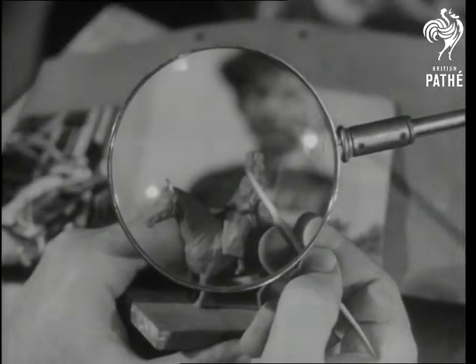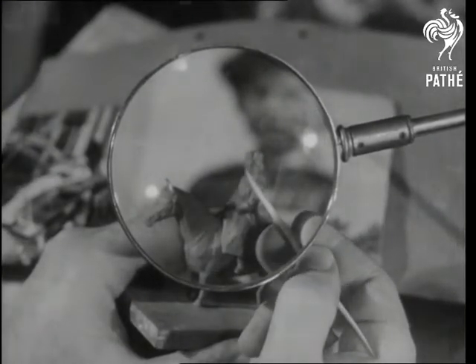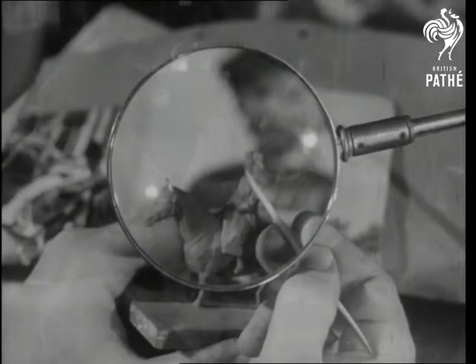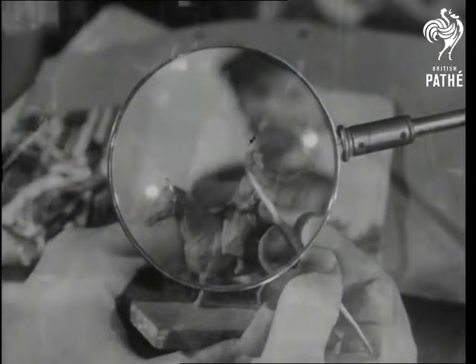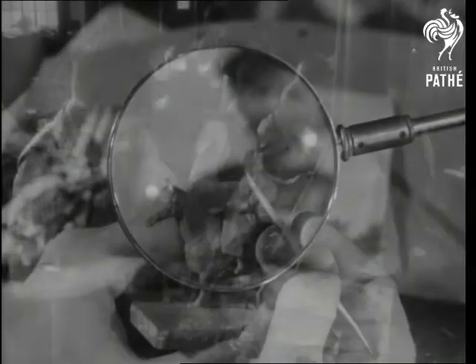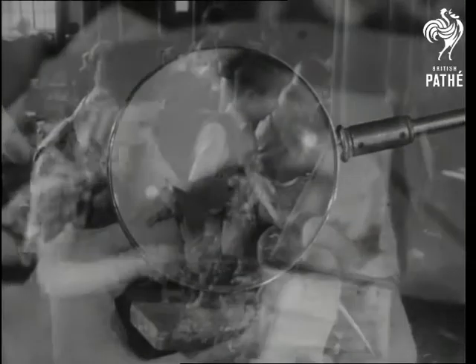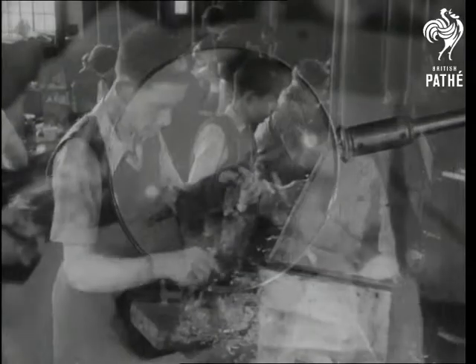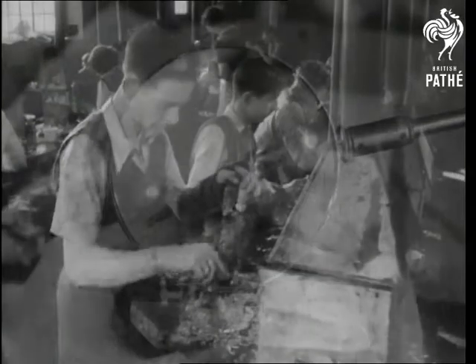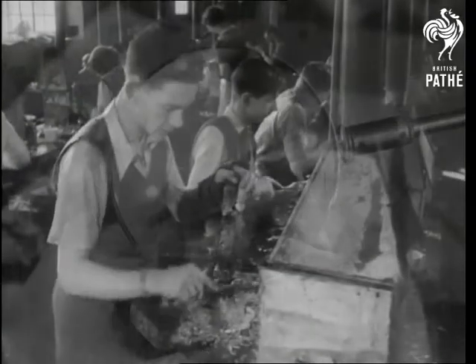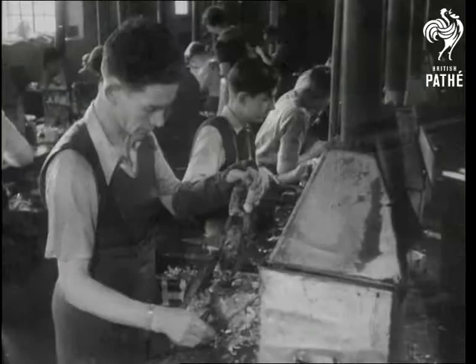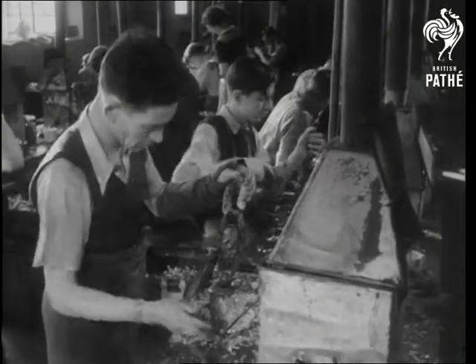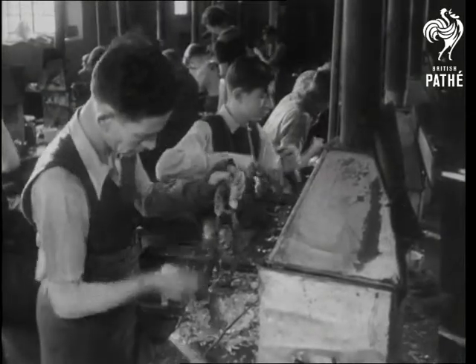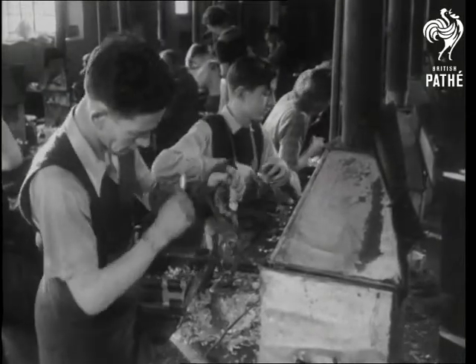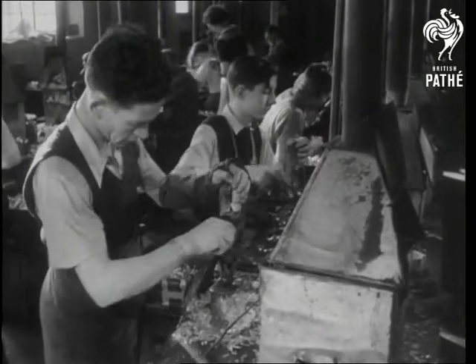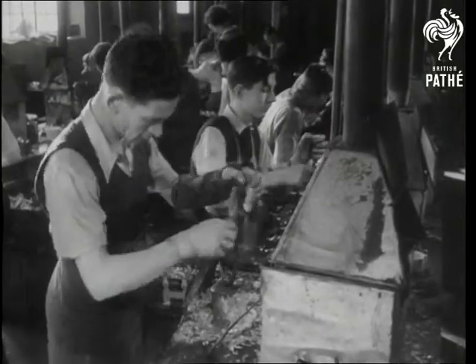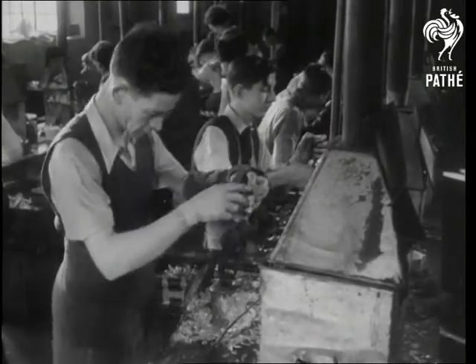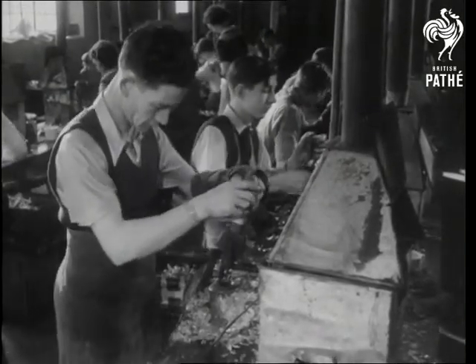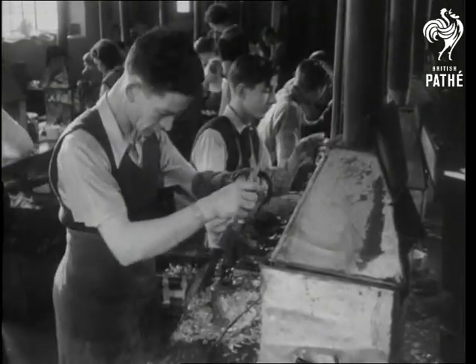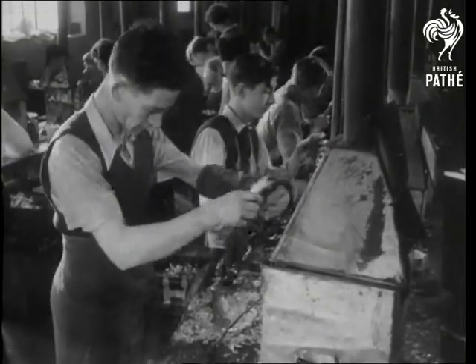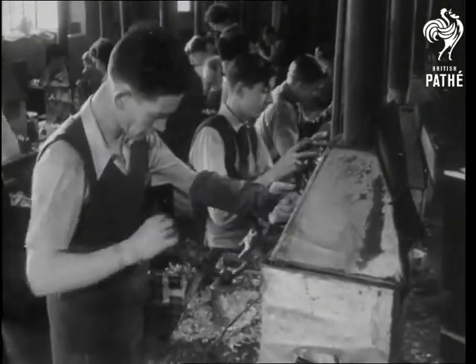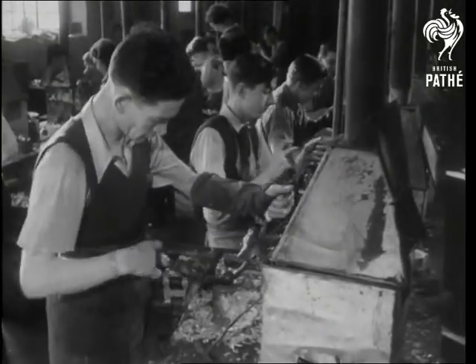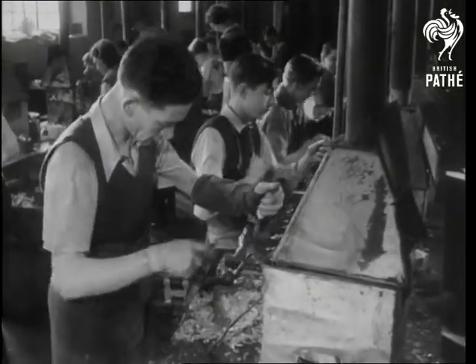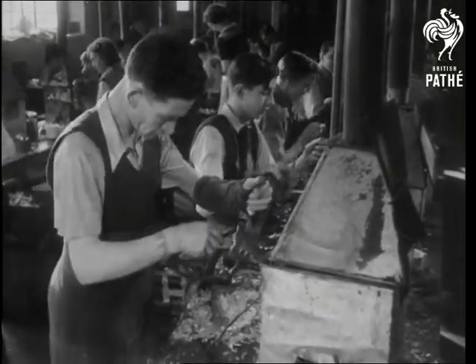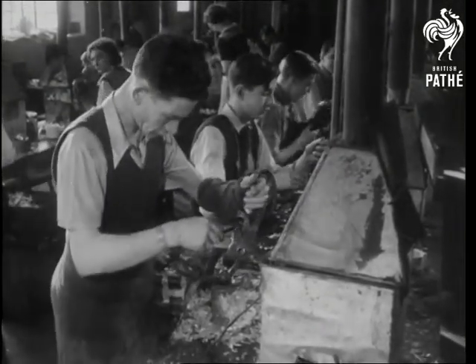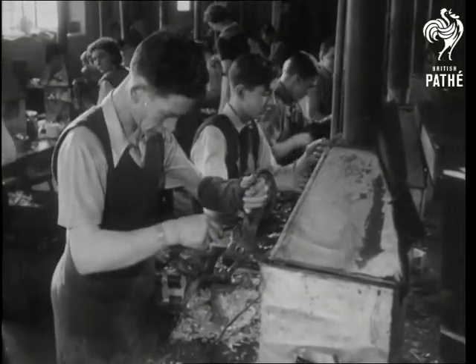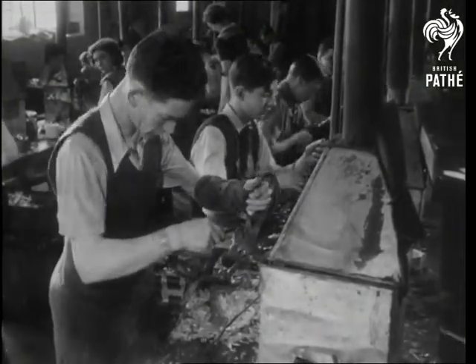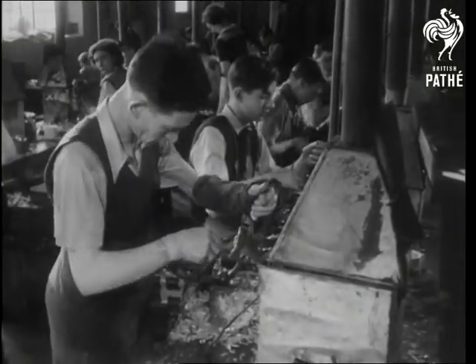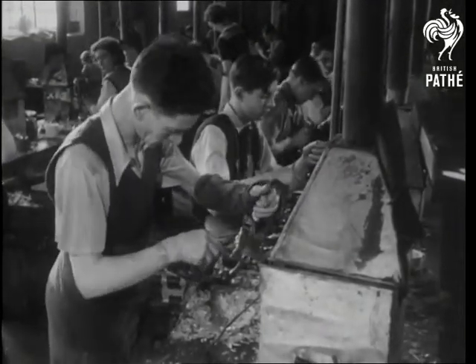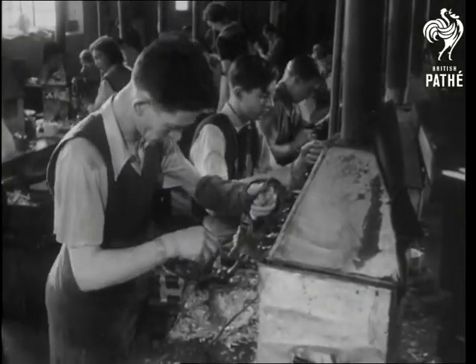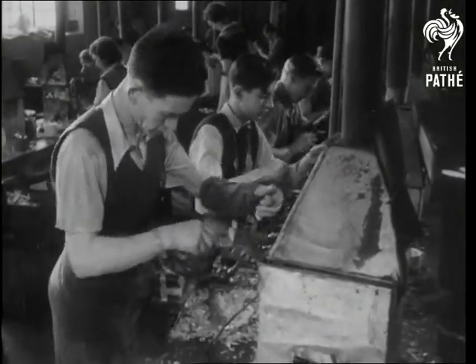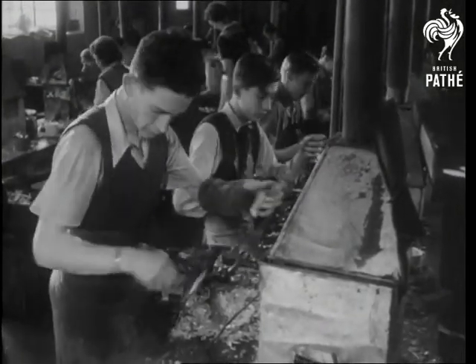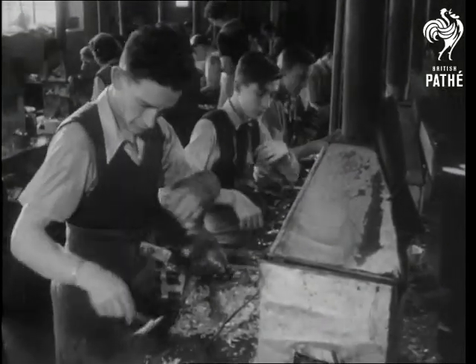Now, scaled down to exactly one-thirtieth of the life-size original, the lead models are coming from their moulds.